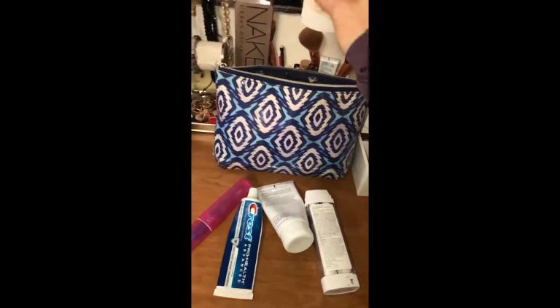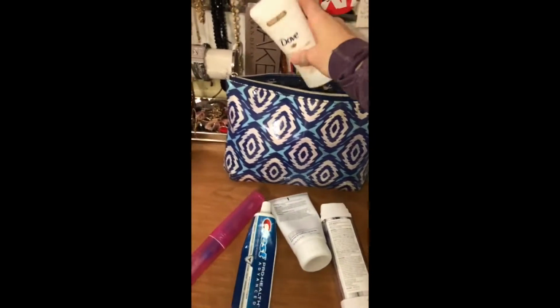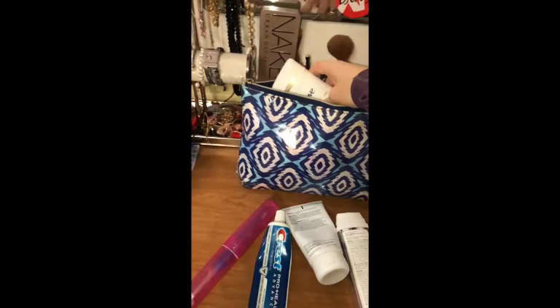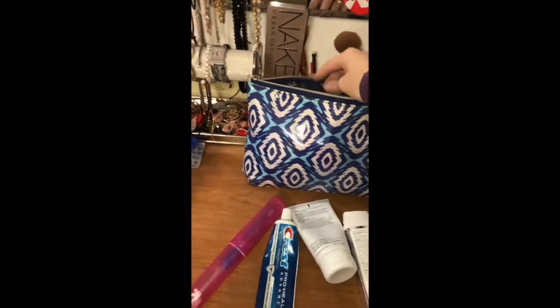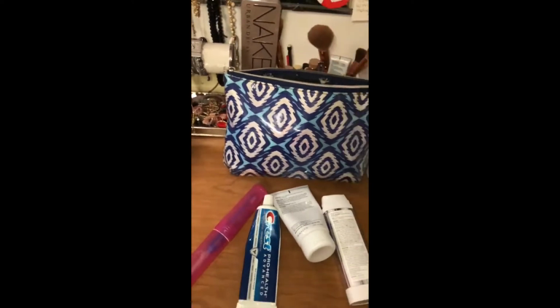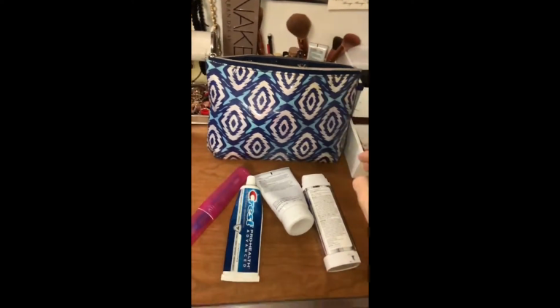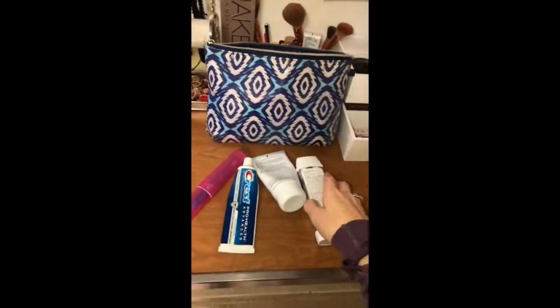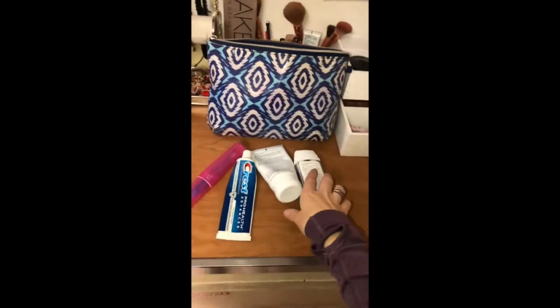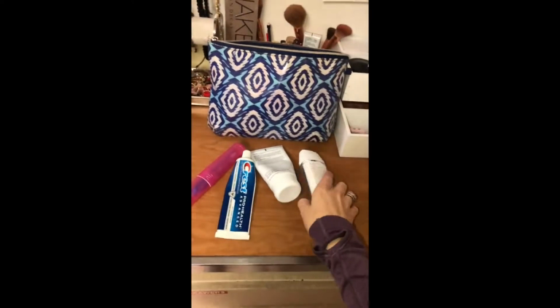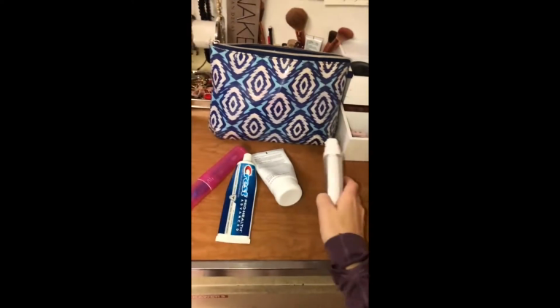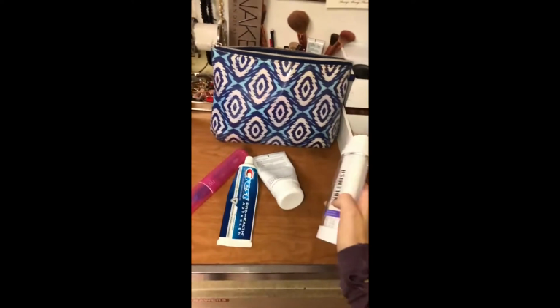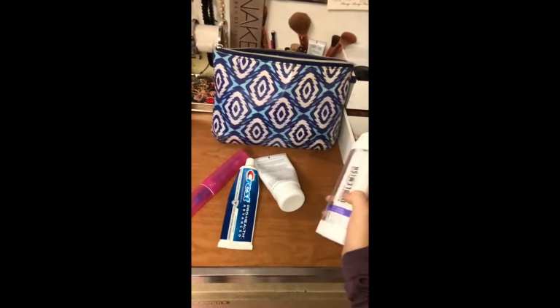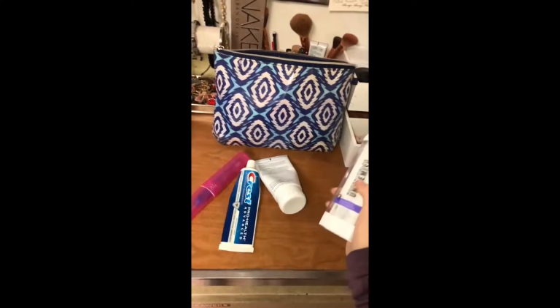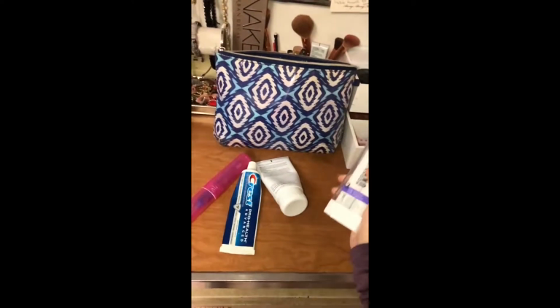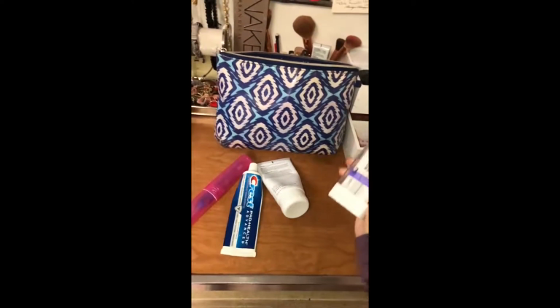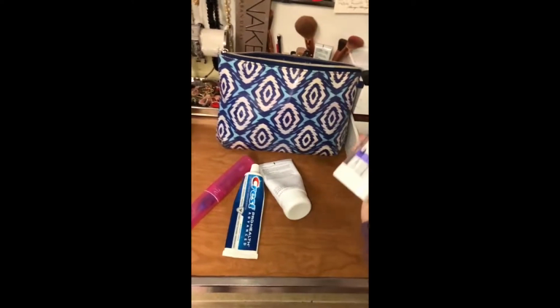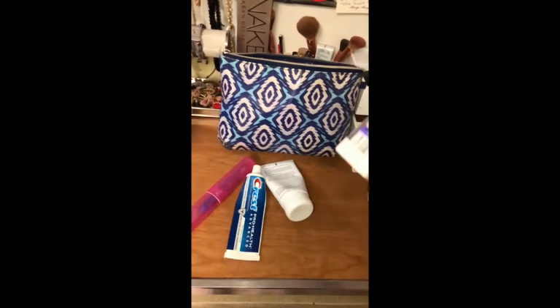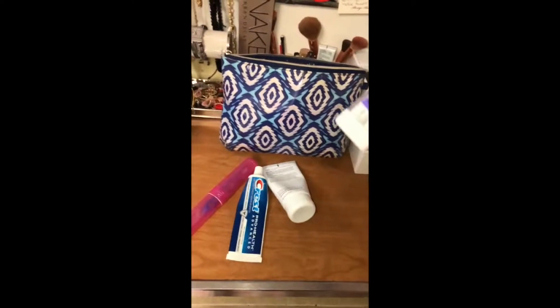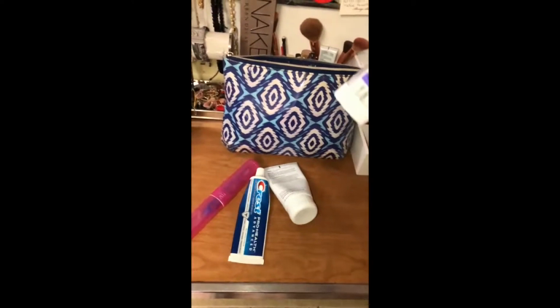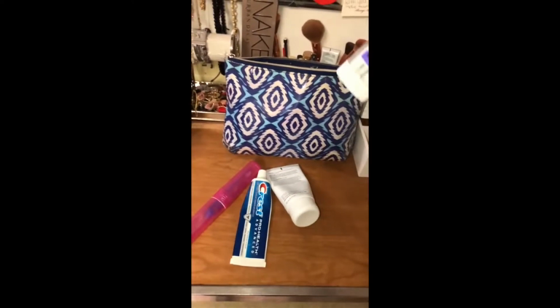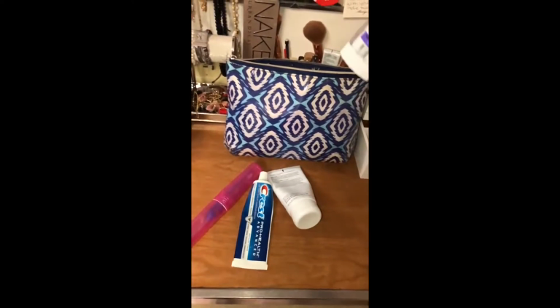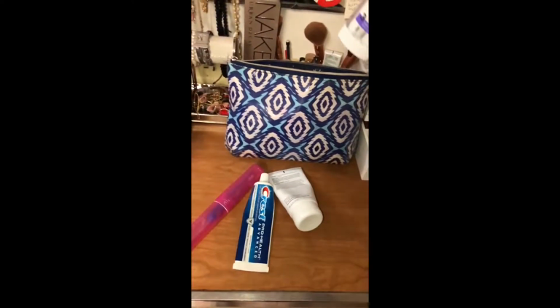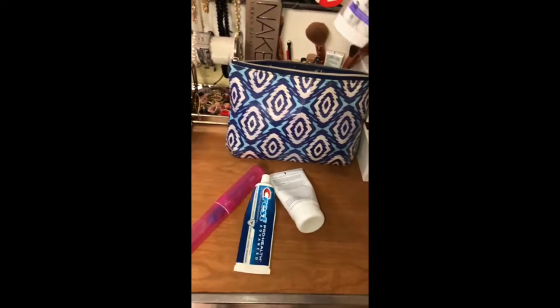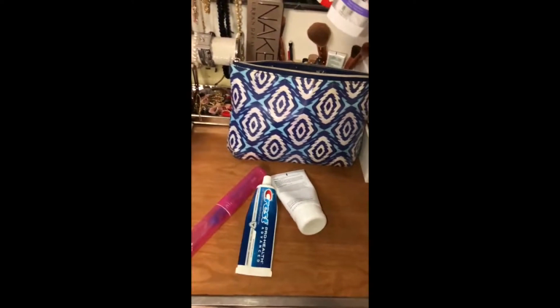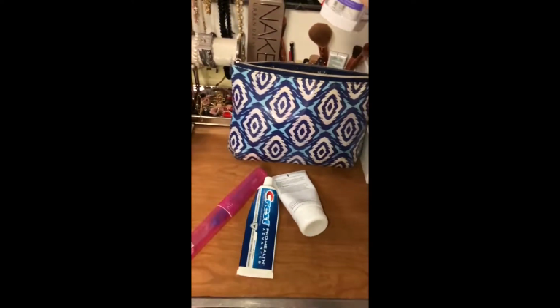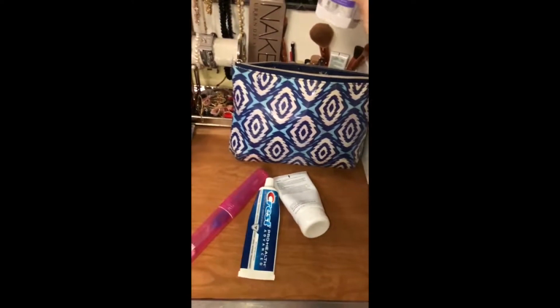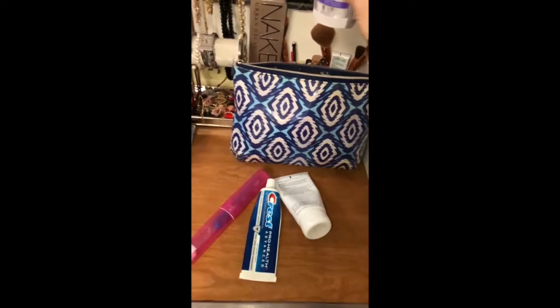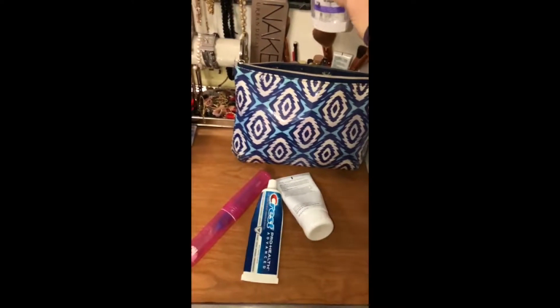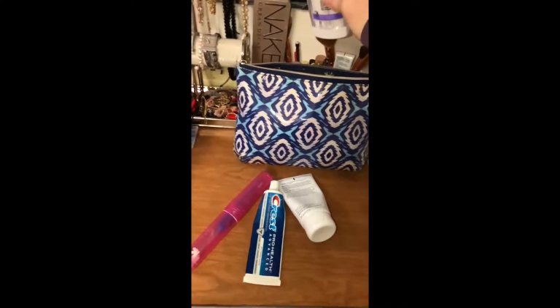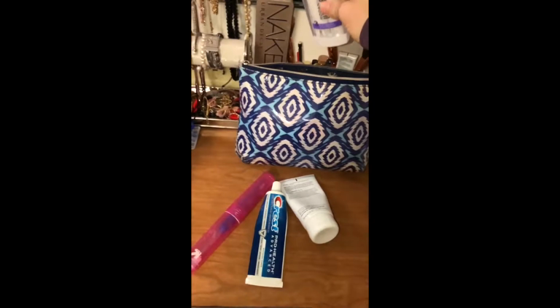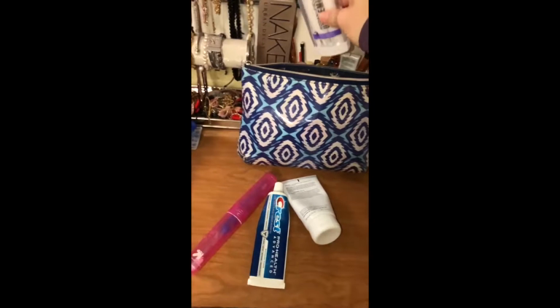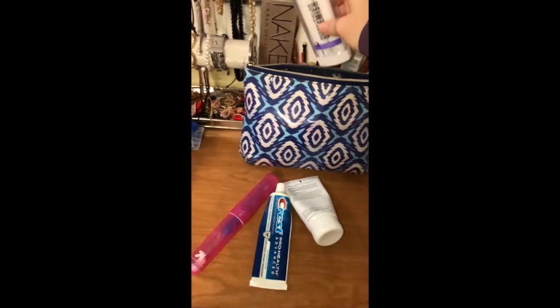A toiletry bag became widely known during World War I and World War II when they were issued to soldiers by the US military.